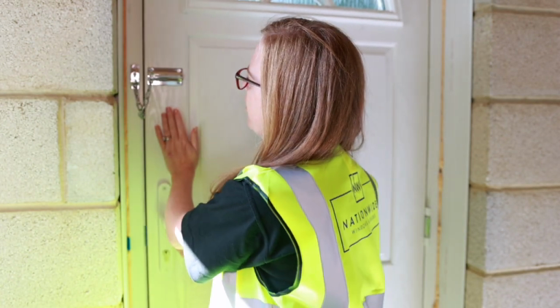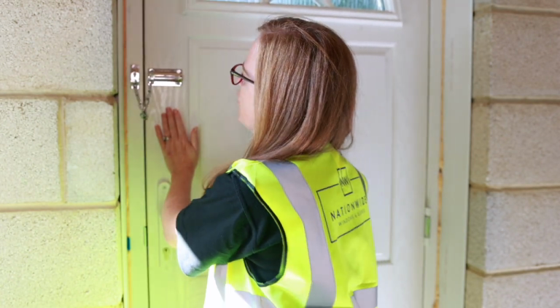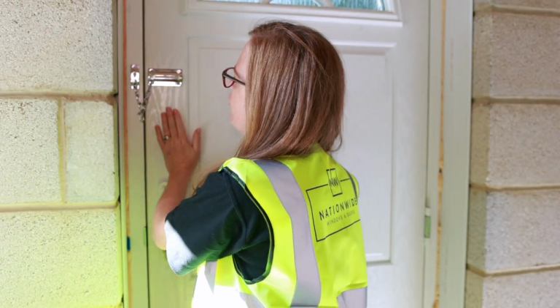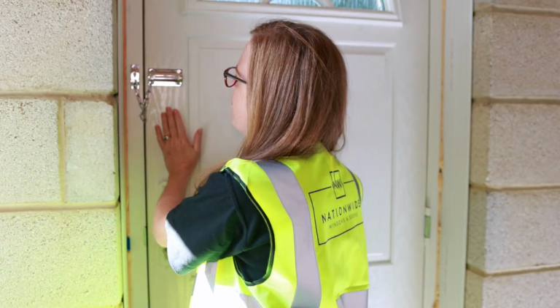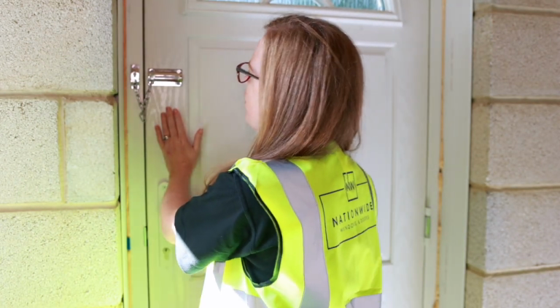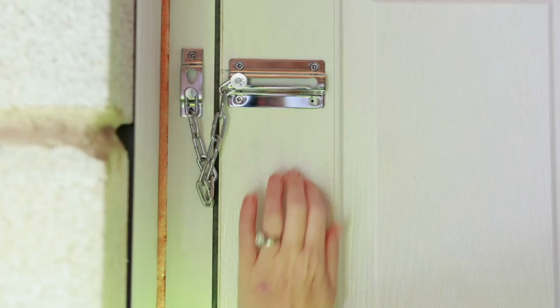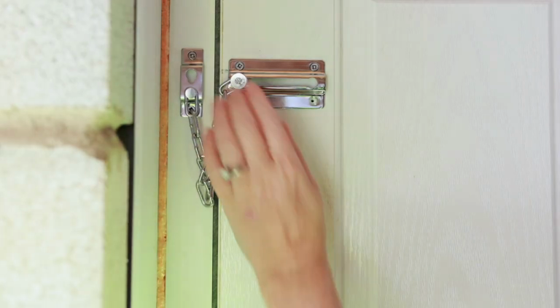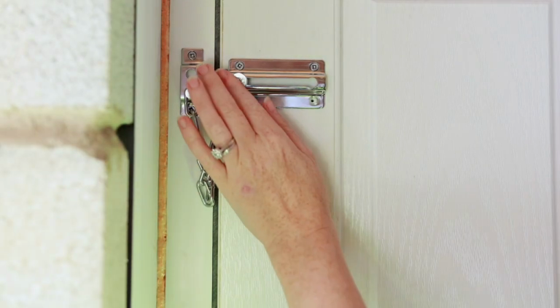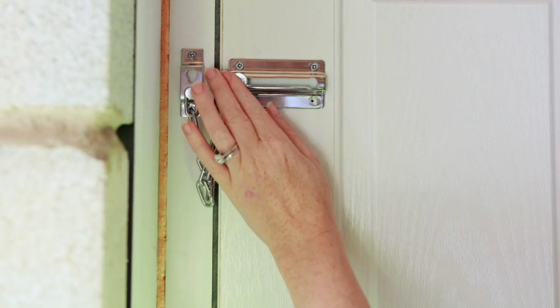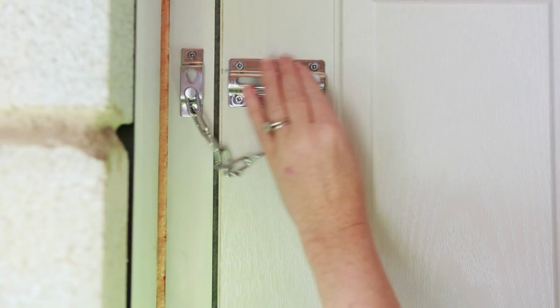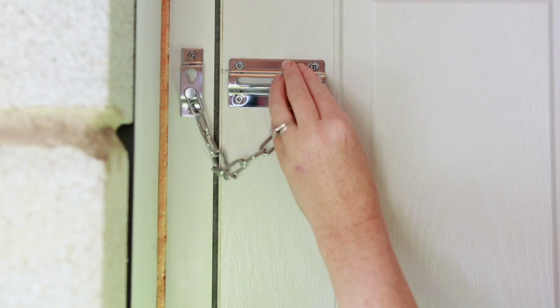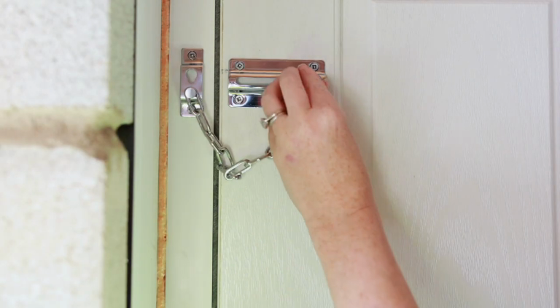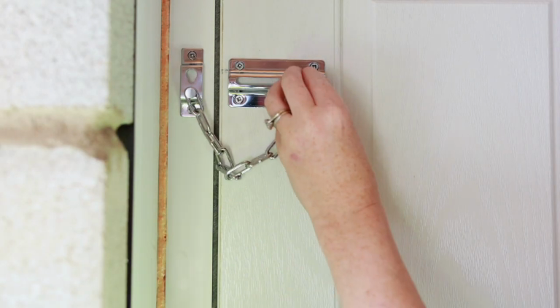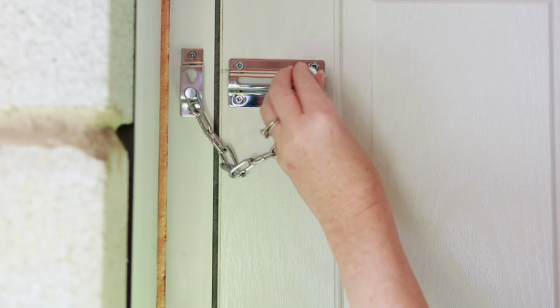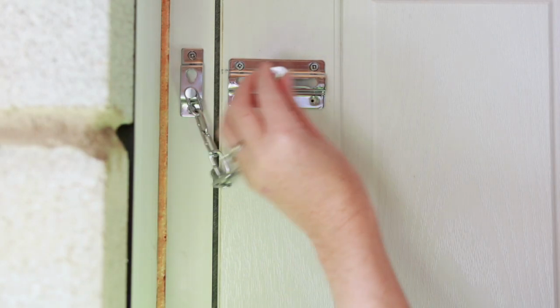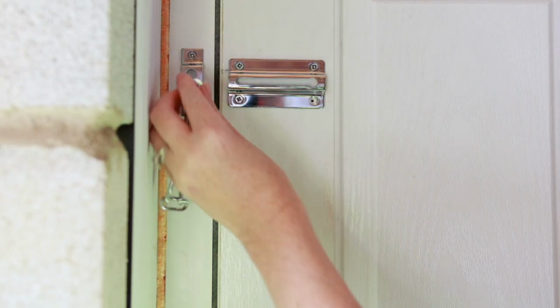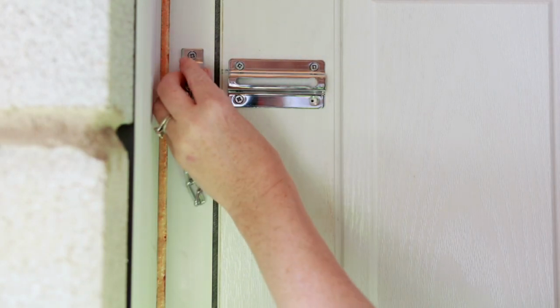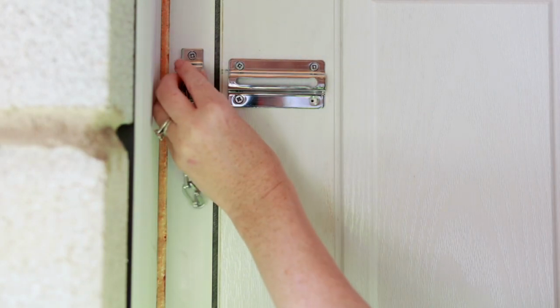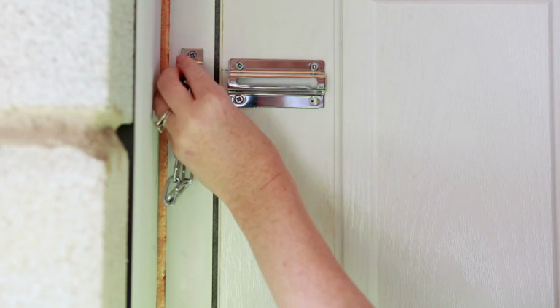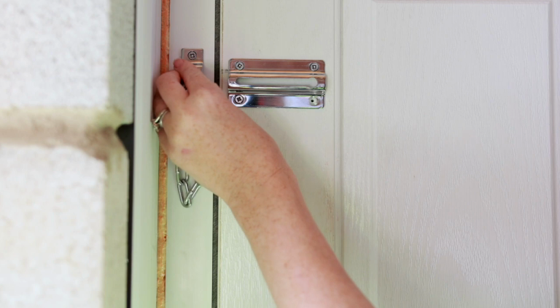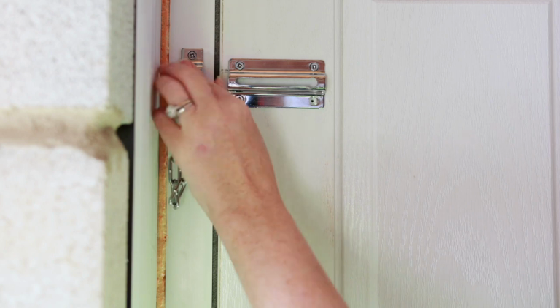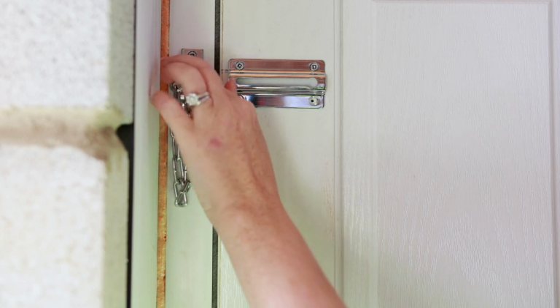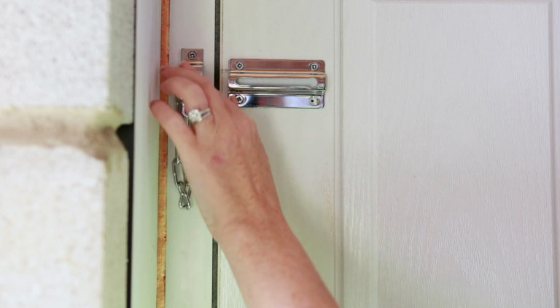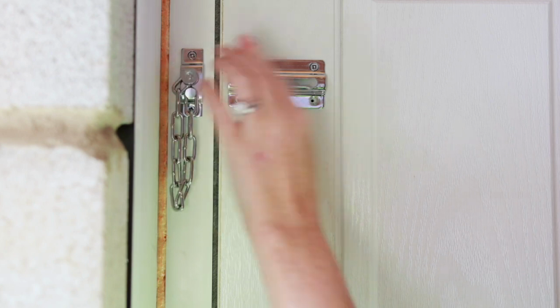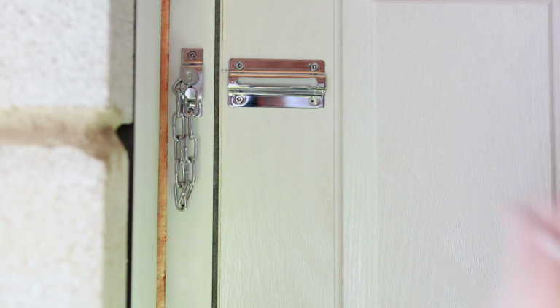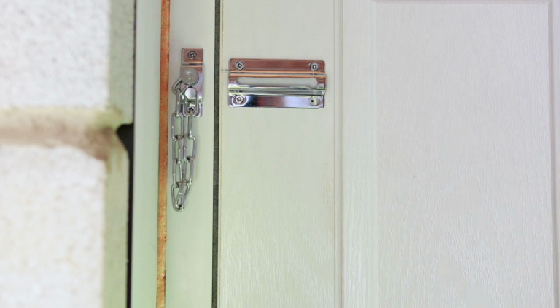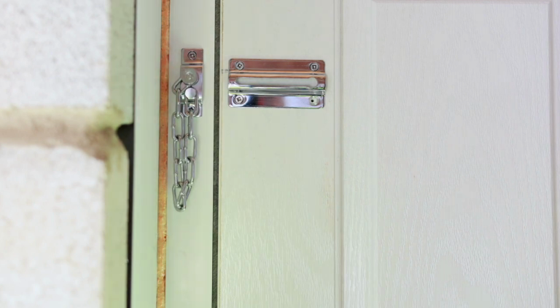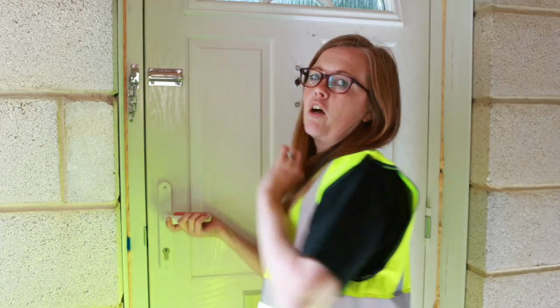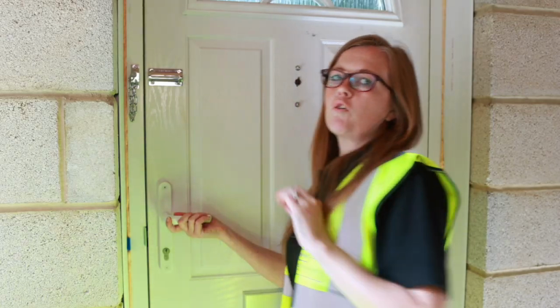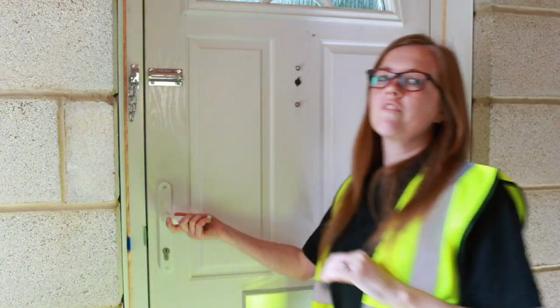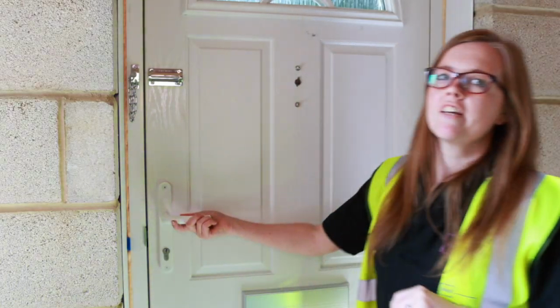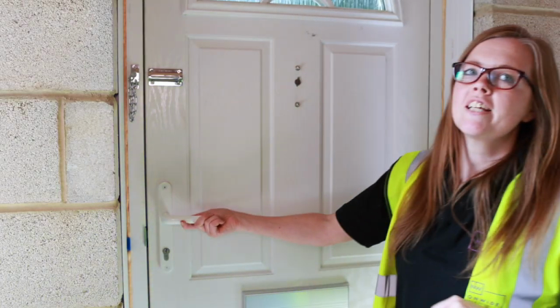To remove, slide back across to the wider end, take out and then pop back into the holder on the side.